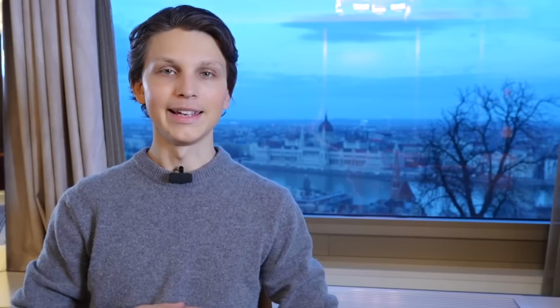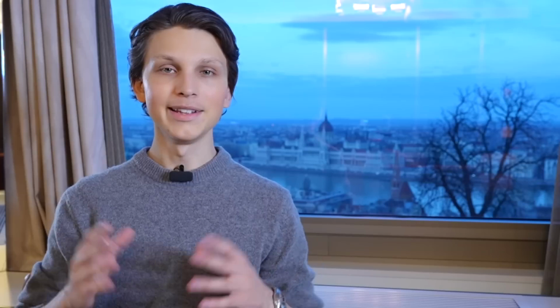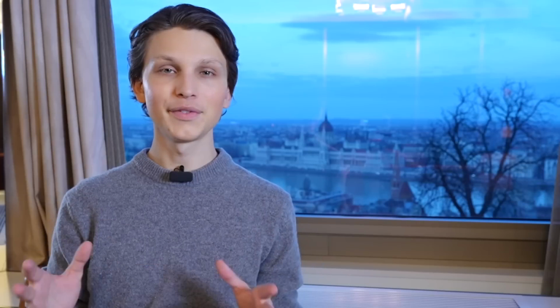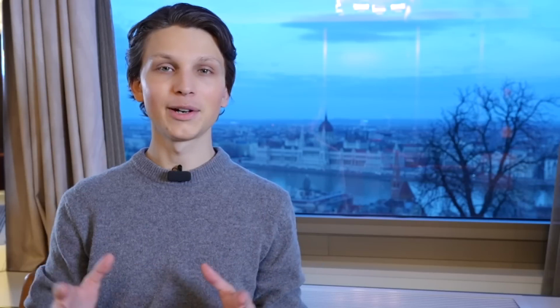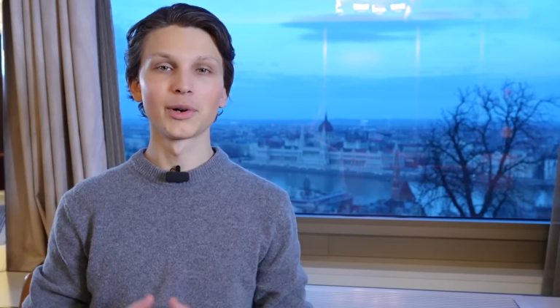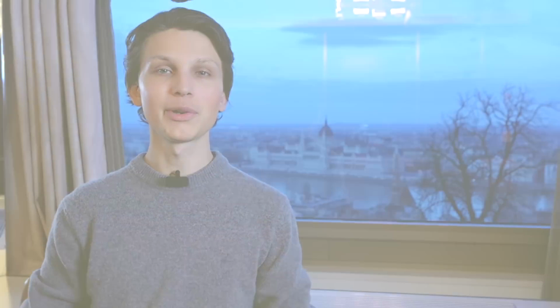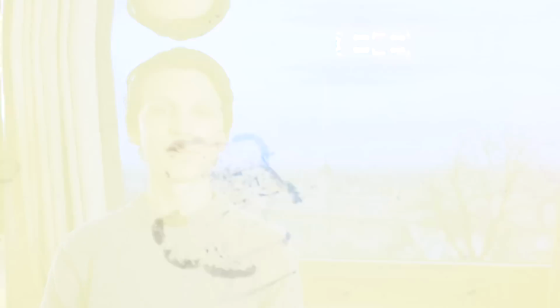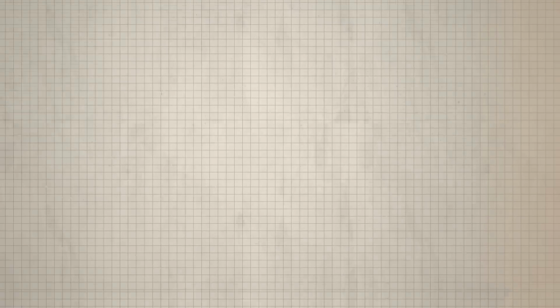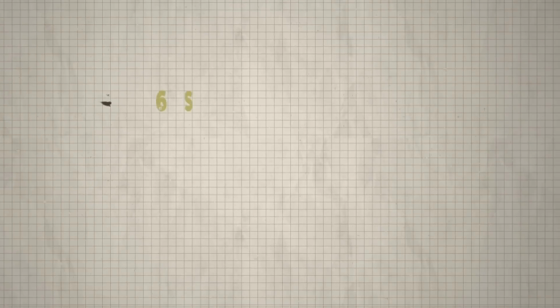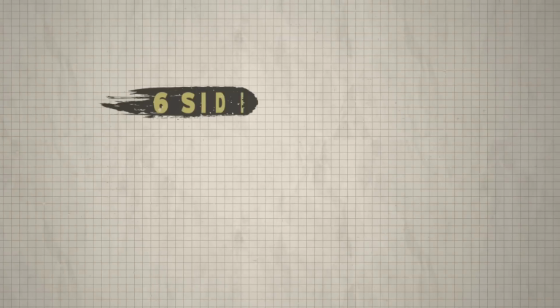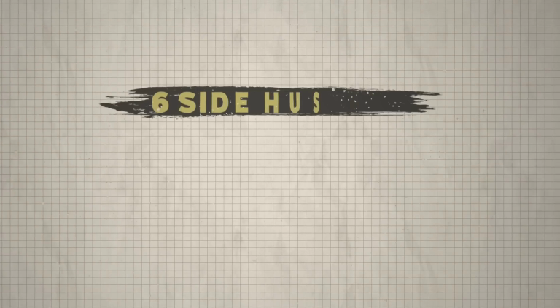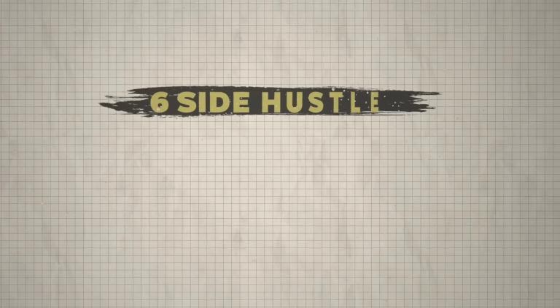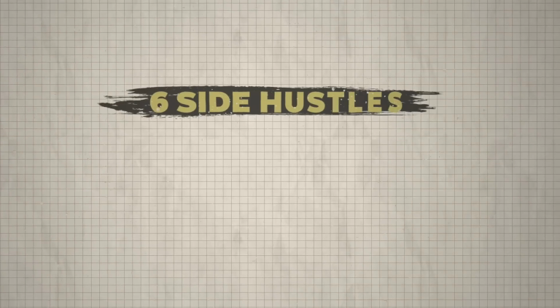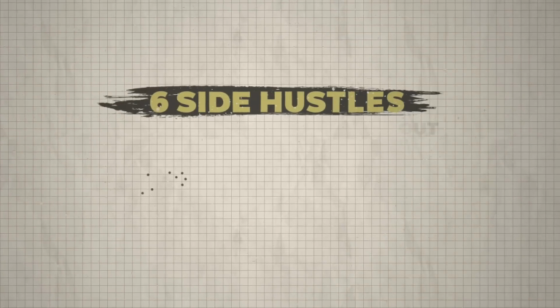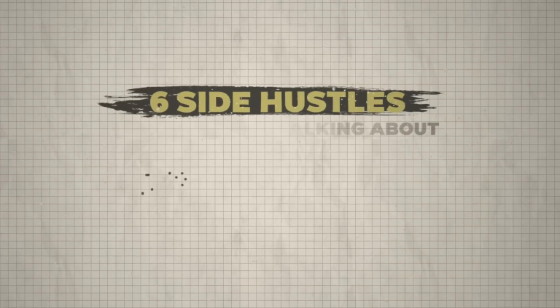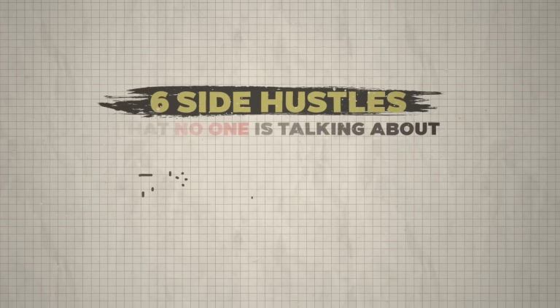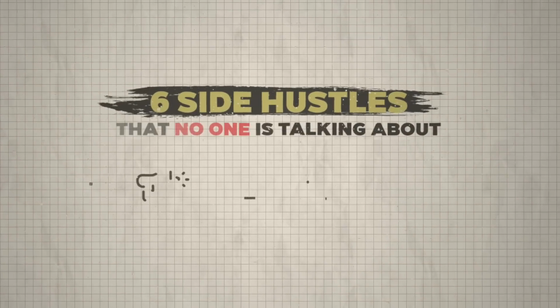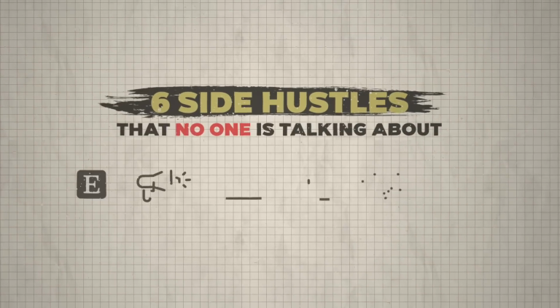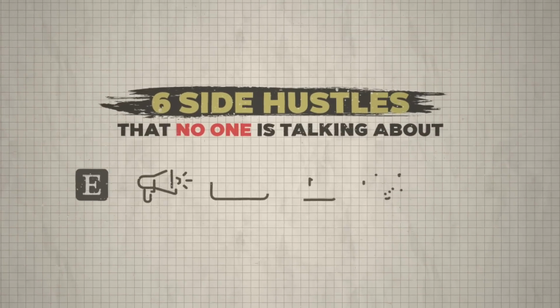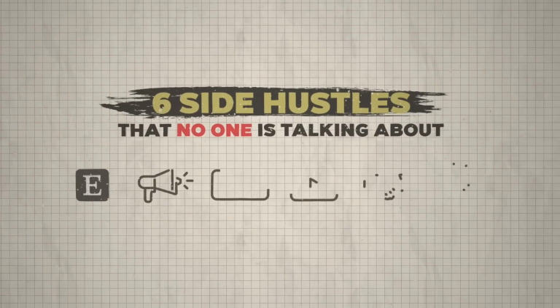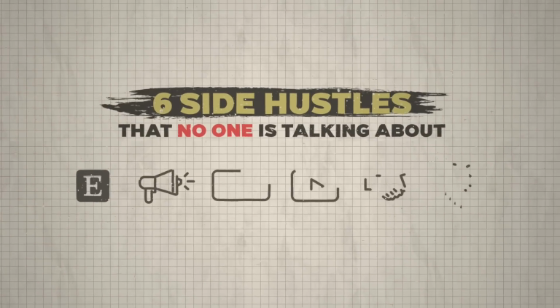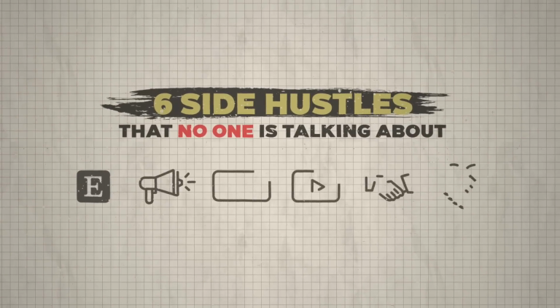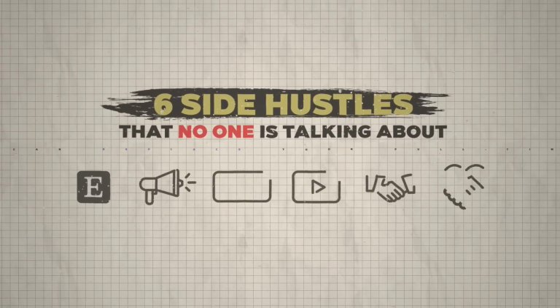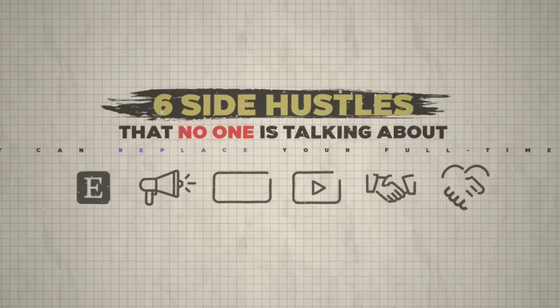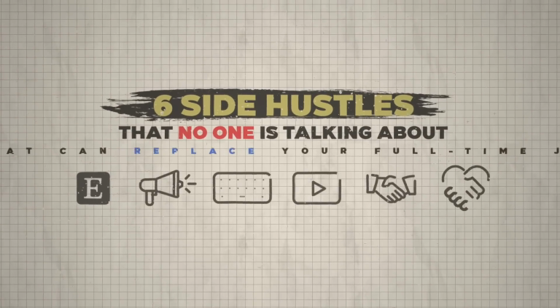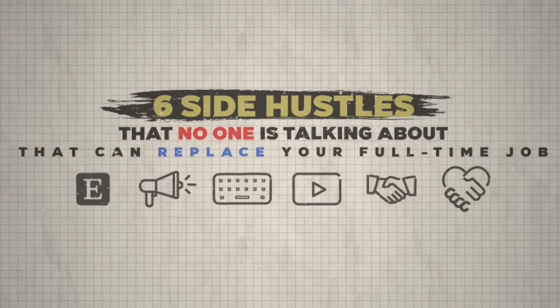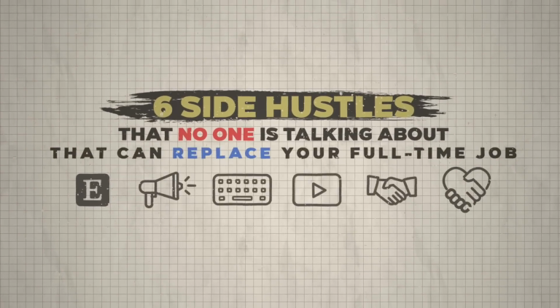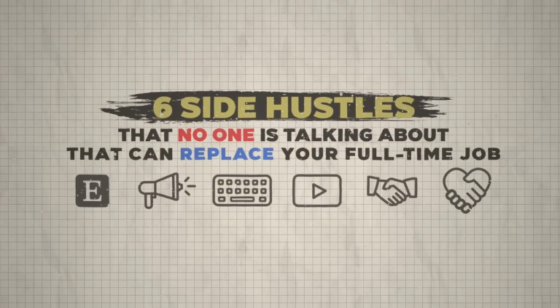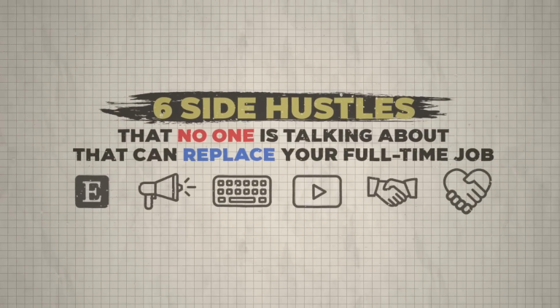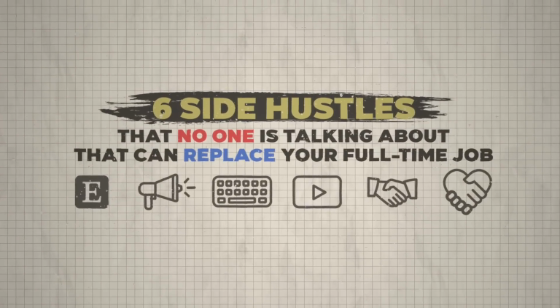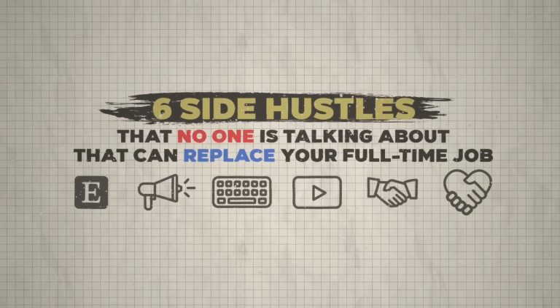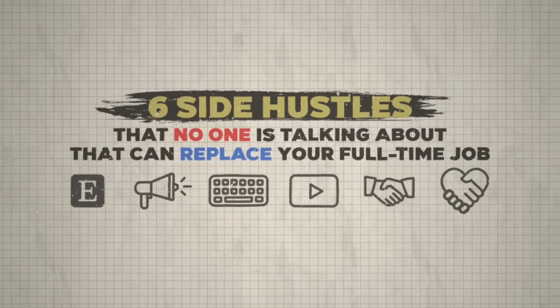In this video, we're going over six side hustles that nobody's talking about that could potentially replace your full-time job.